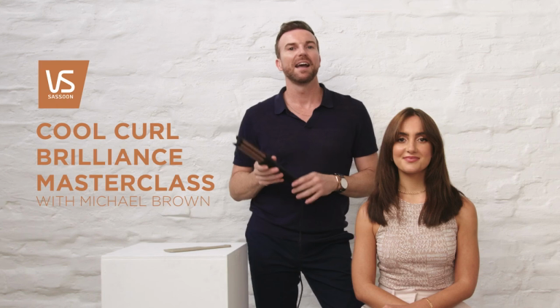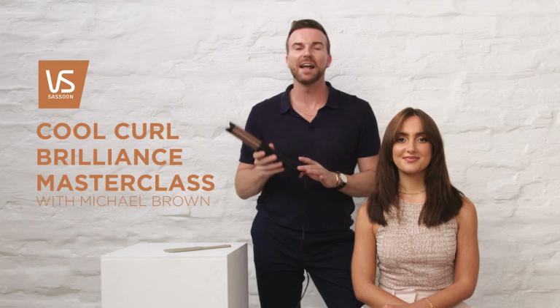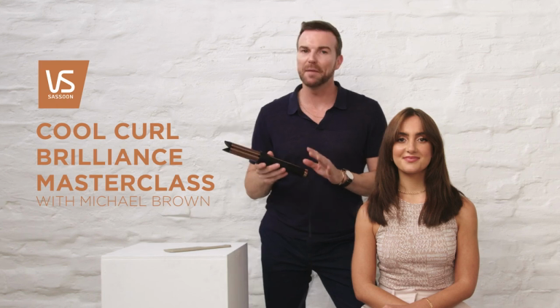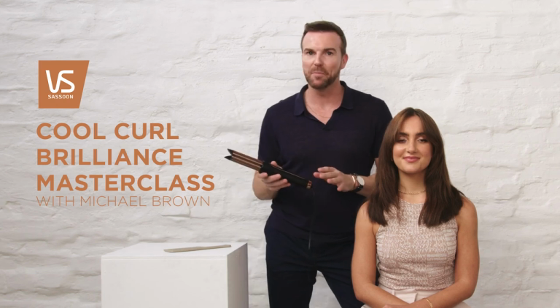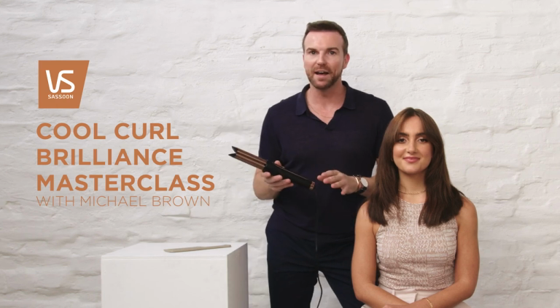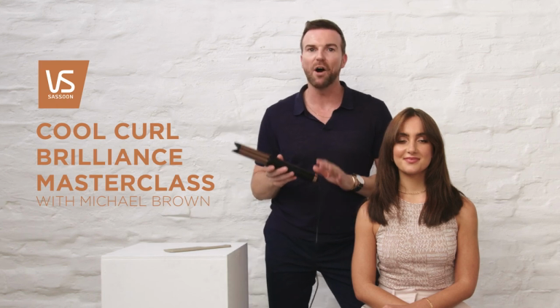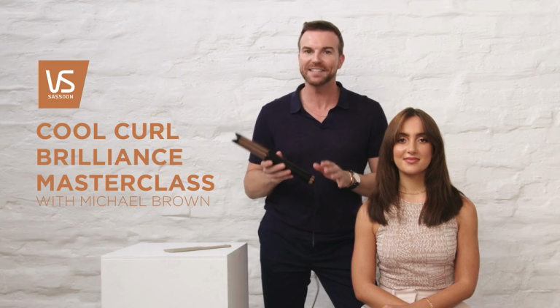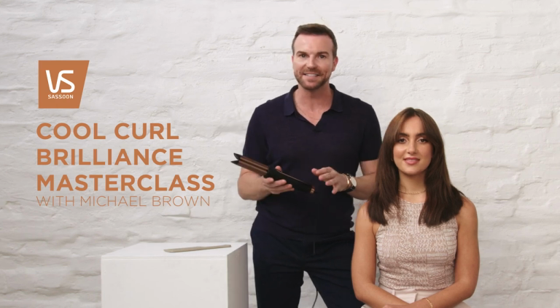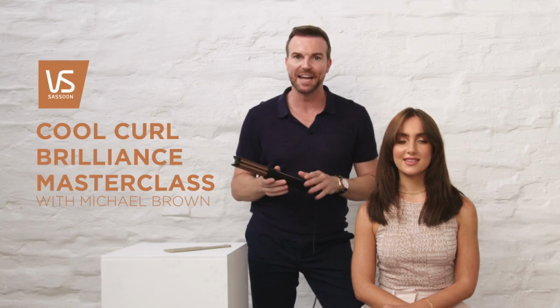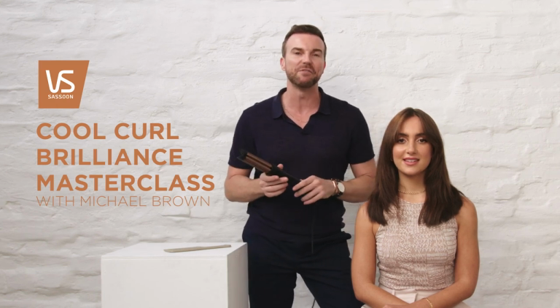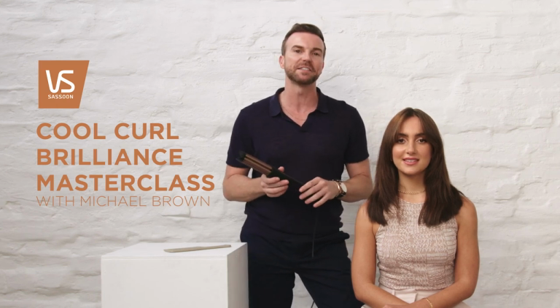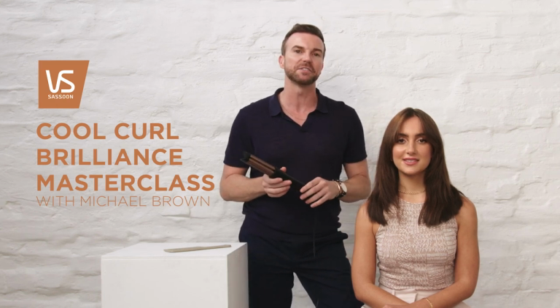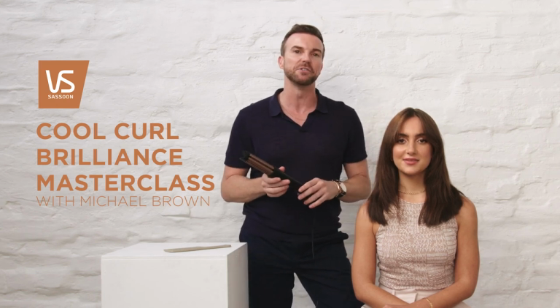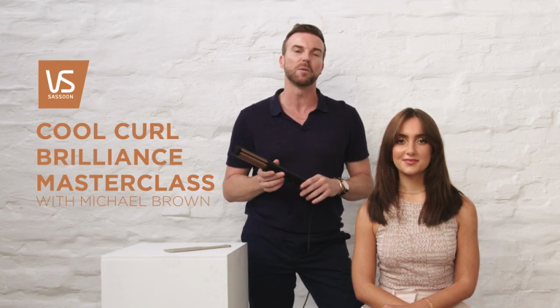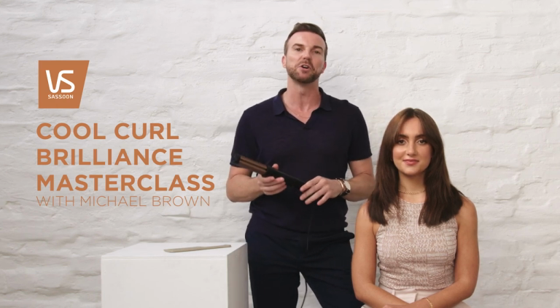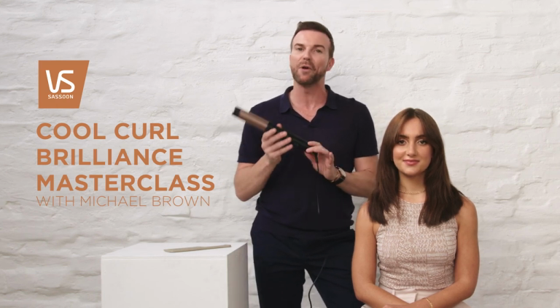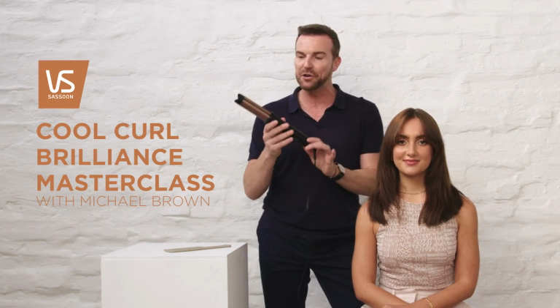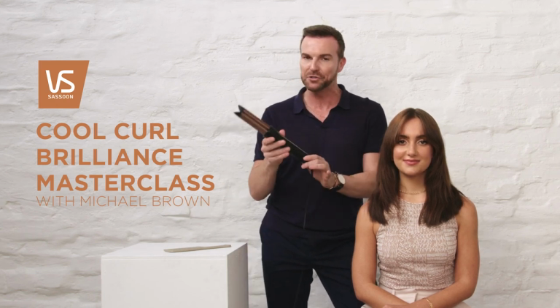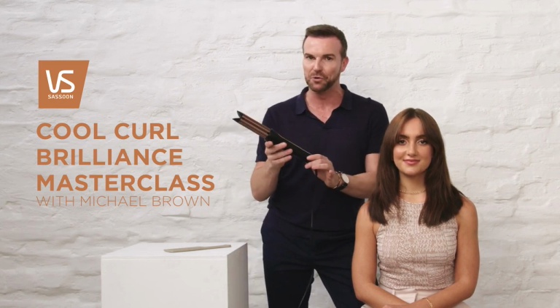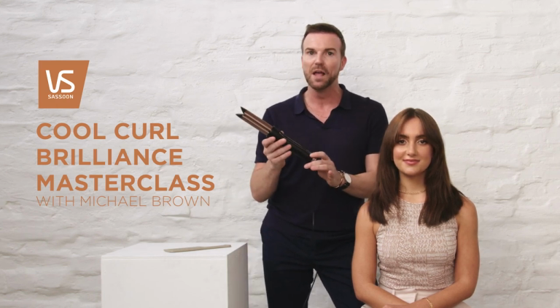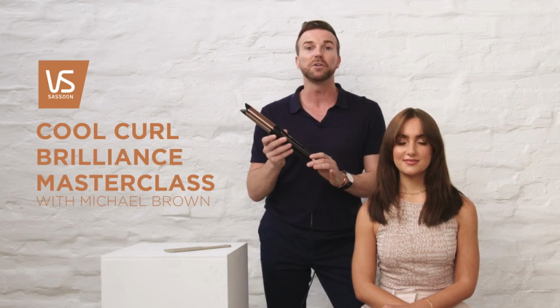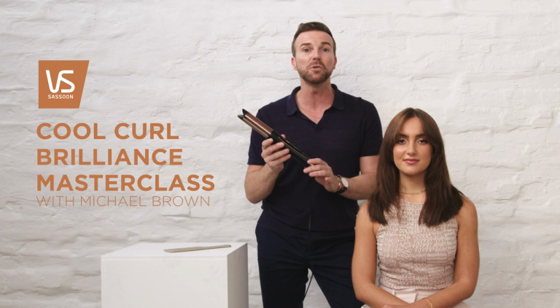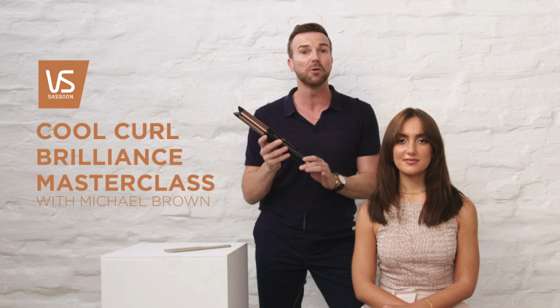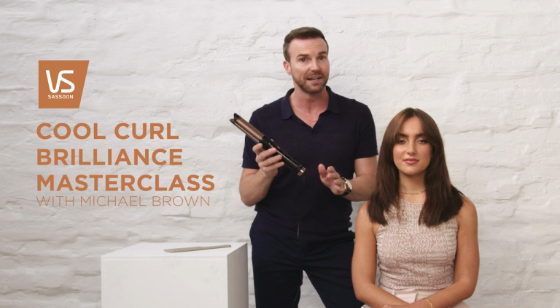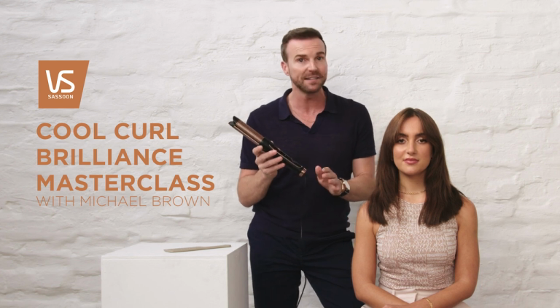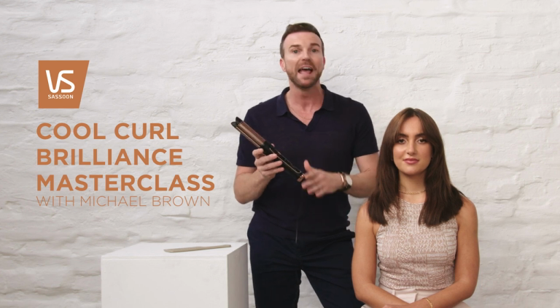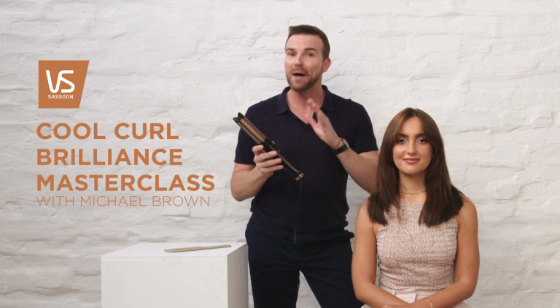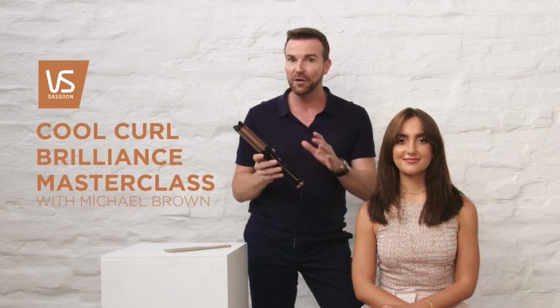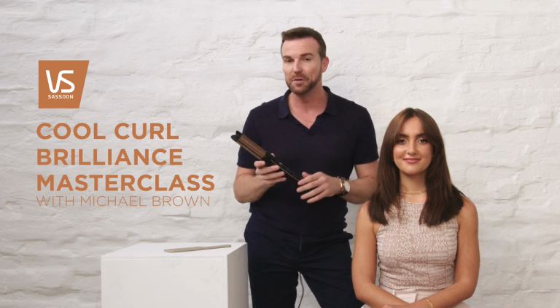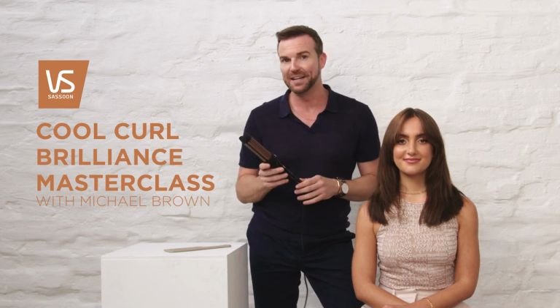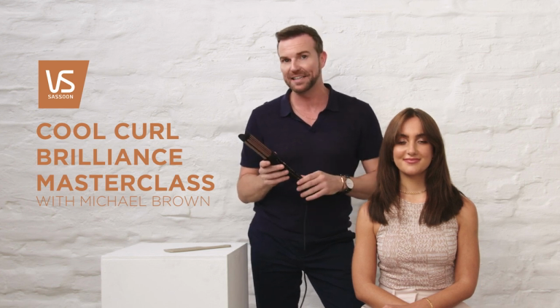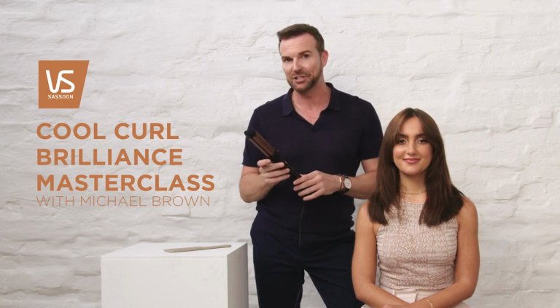Hi, I'm Michael Brown on set today with VS Sassoon showing you a brand new tool, the Cool Curl Brilliance, part of the Brilliance Collection.